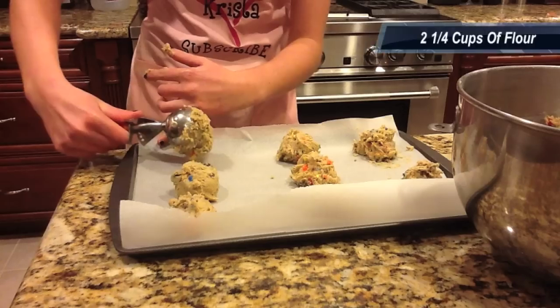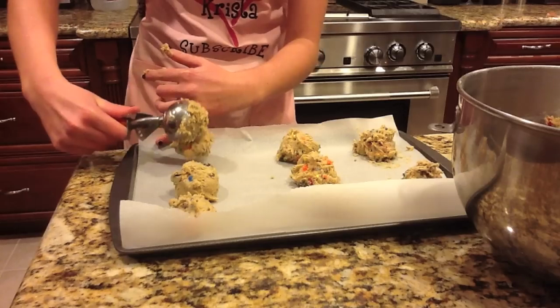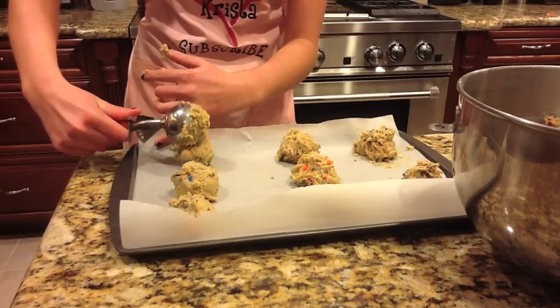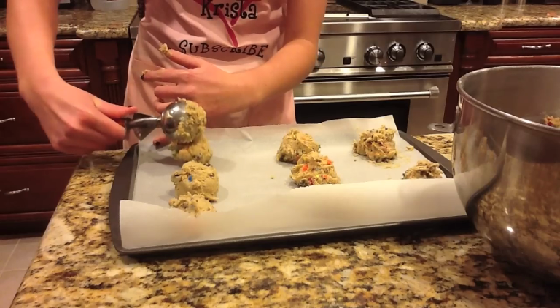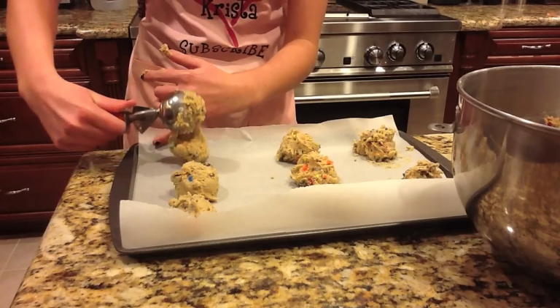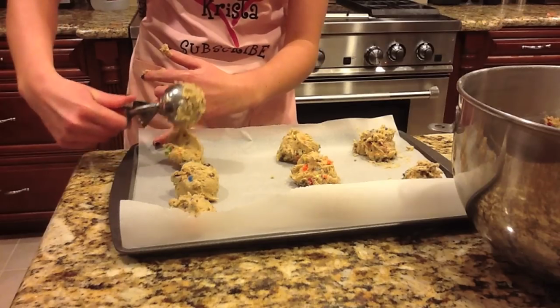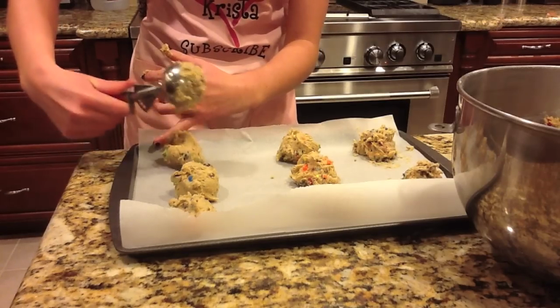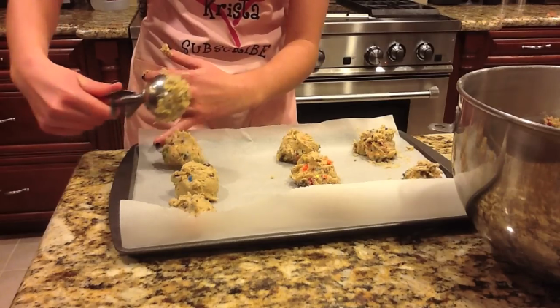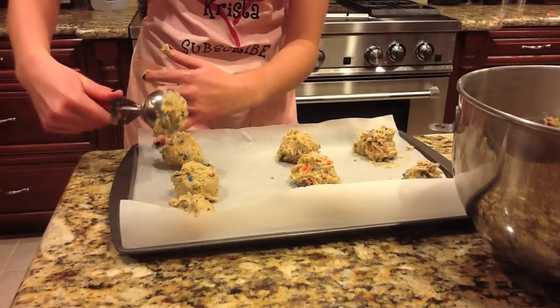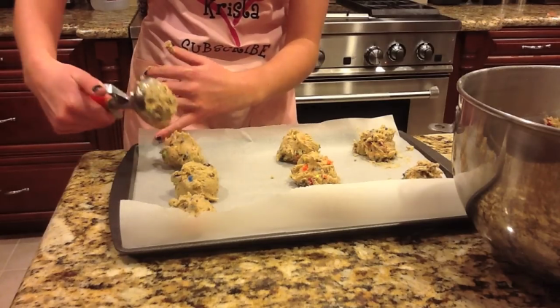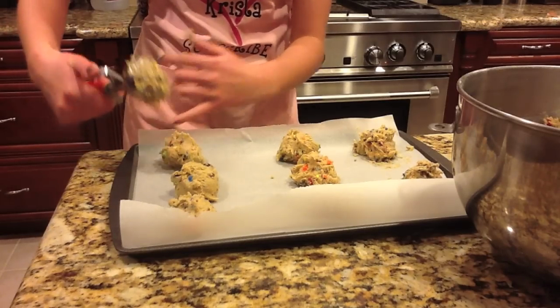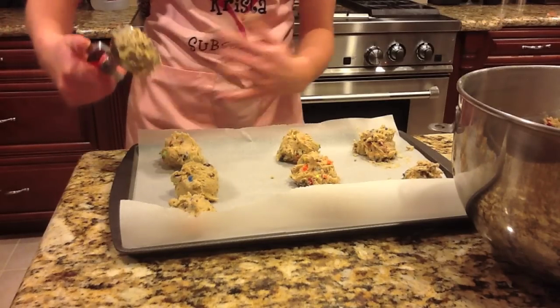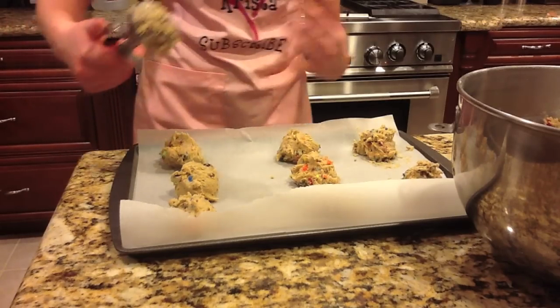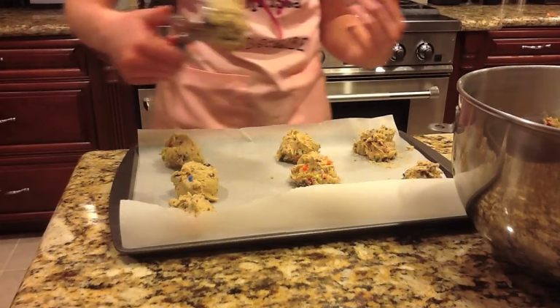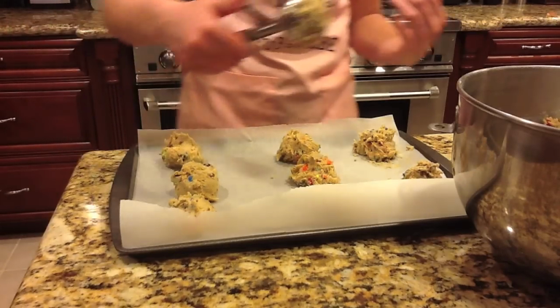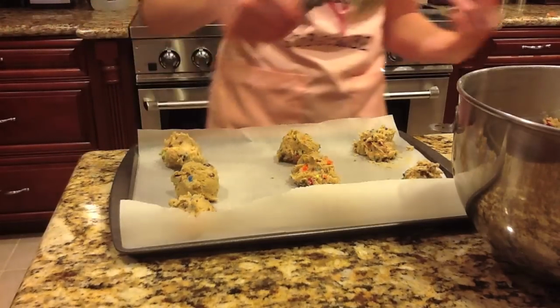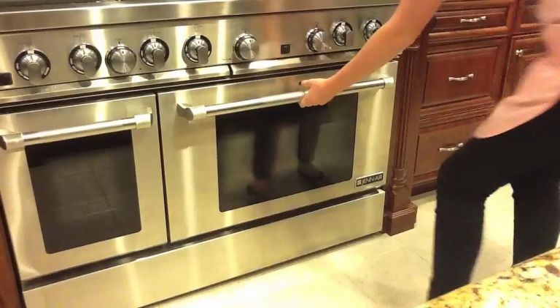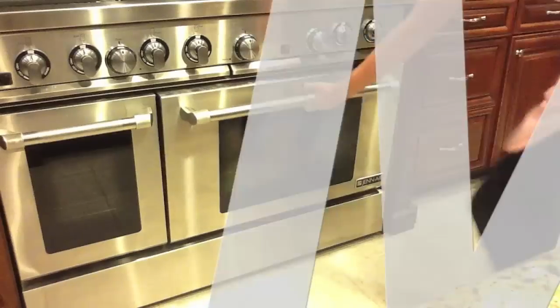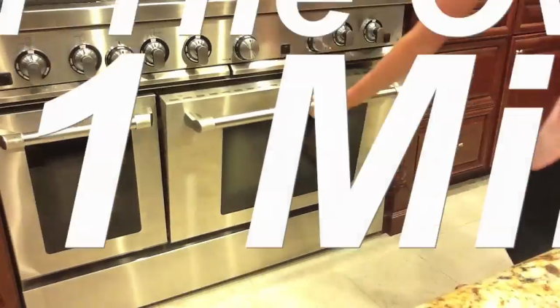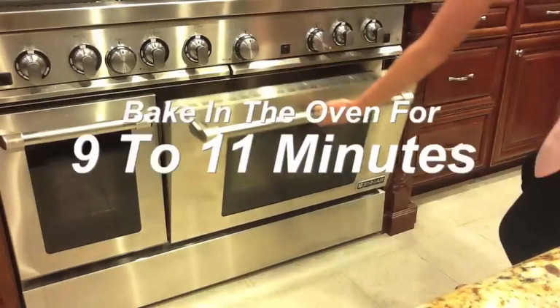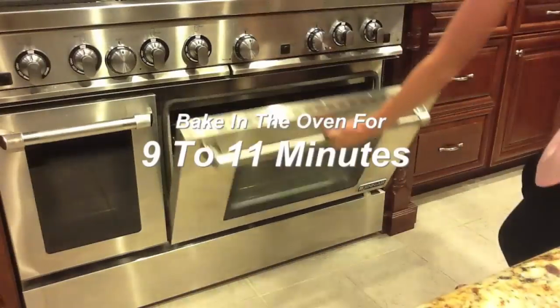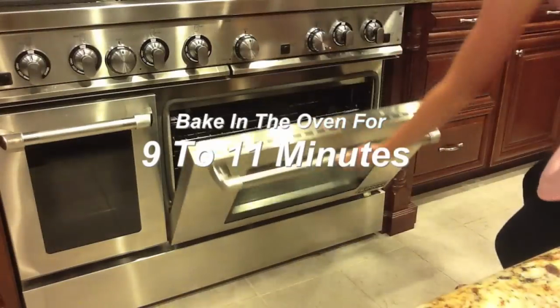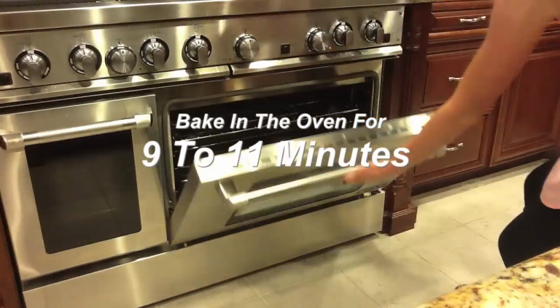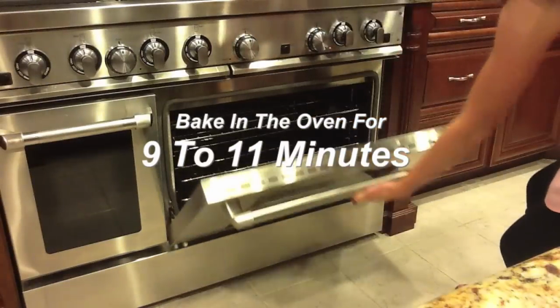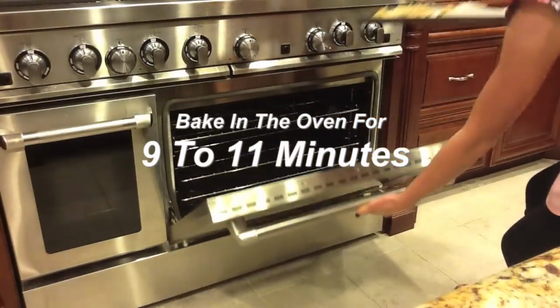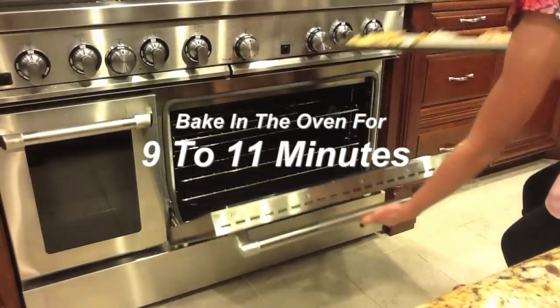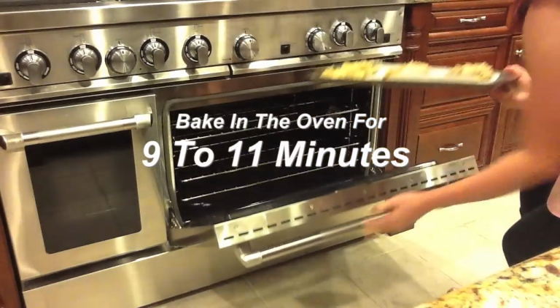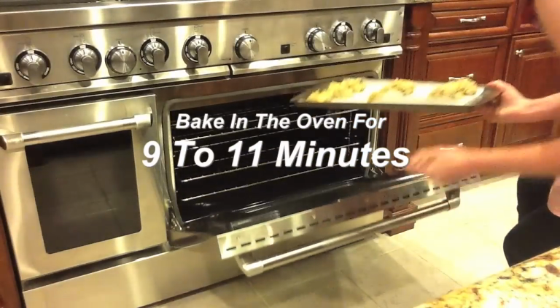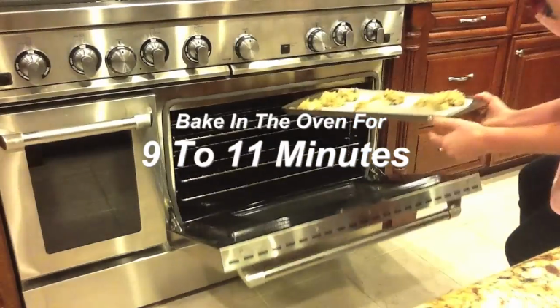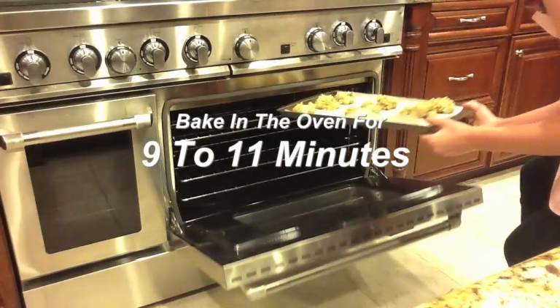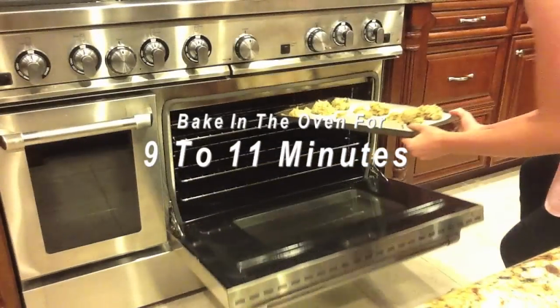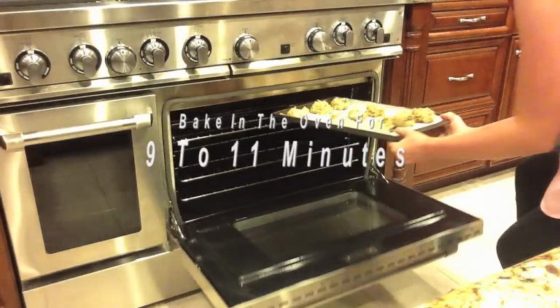Now place your dough on a lined cookie sheet and bake for about 9 to 11 minutes.